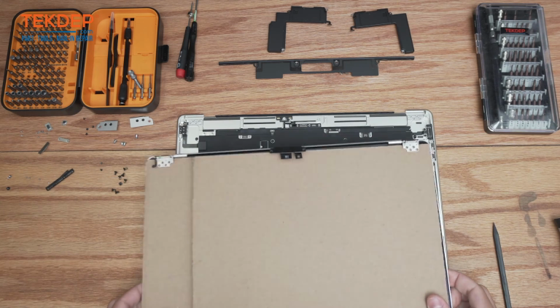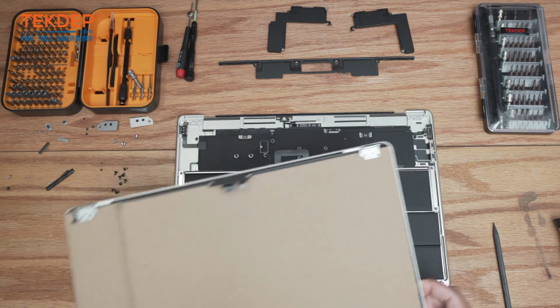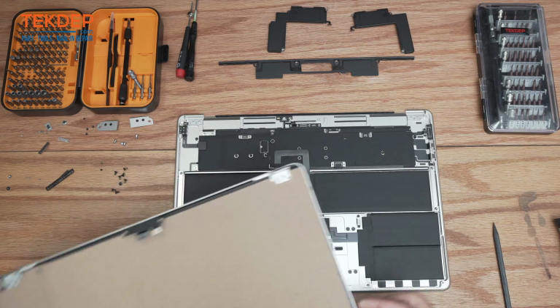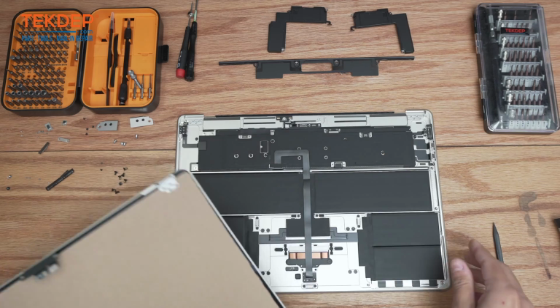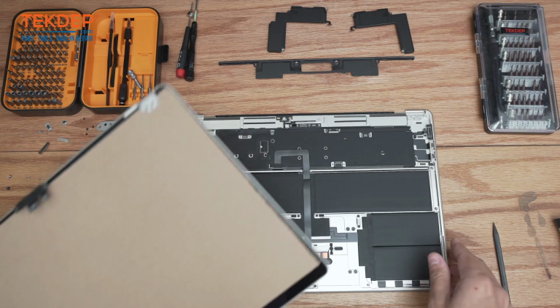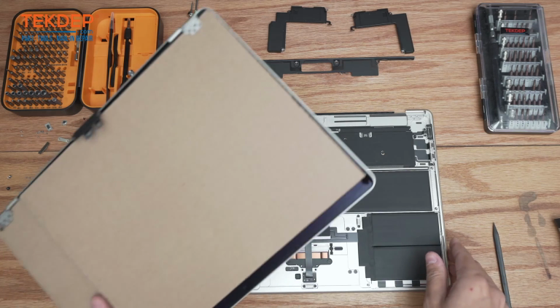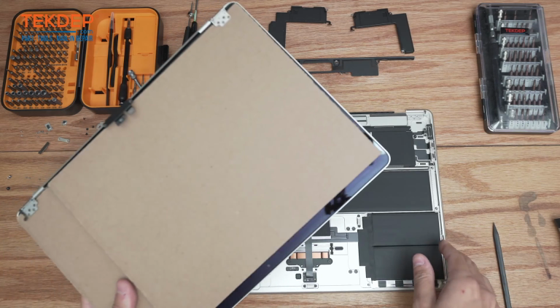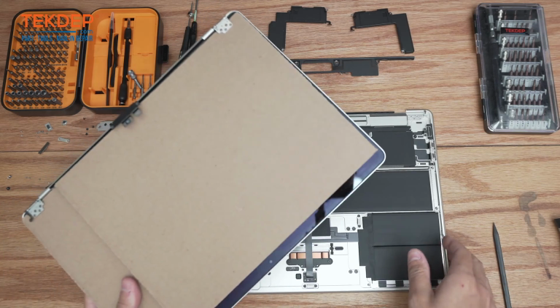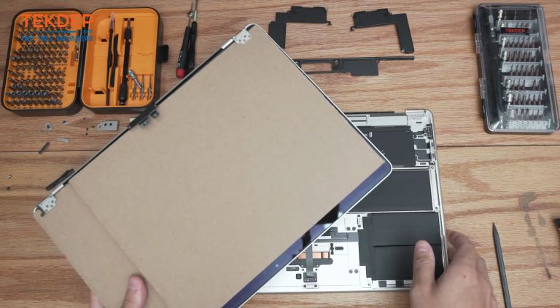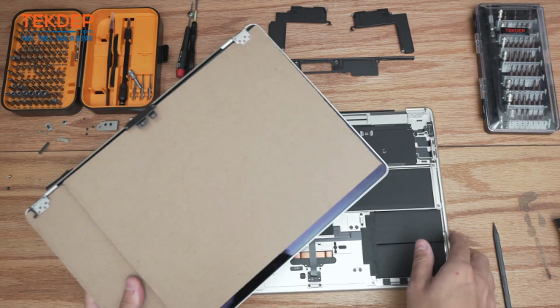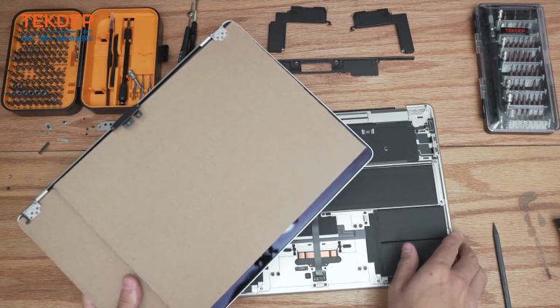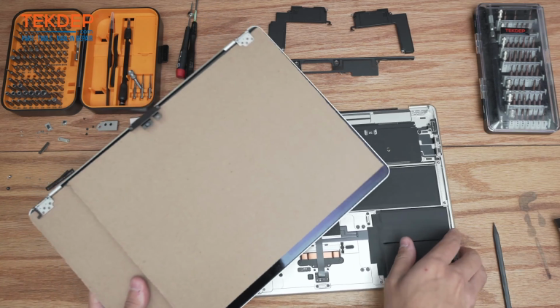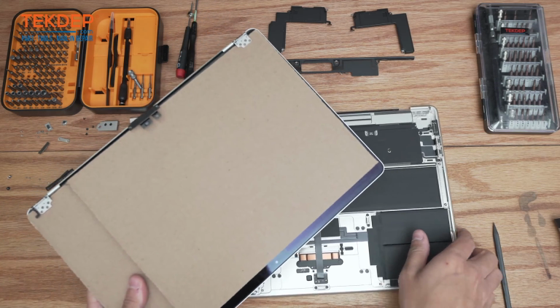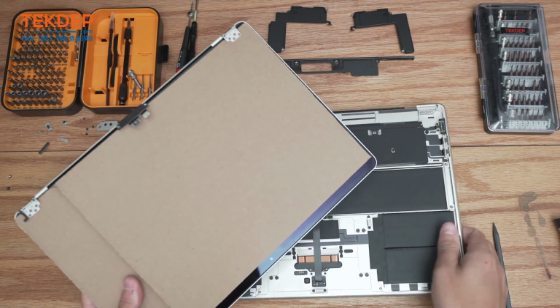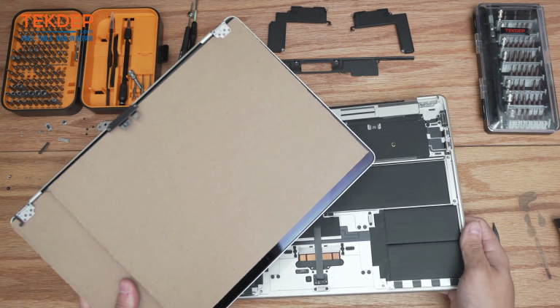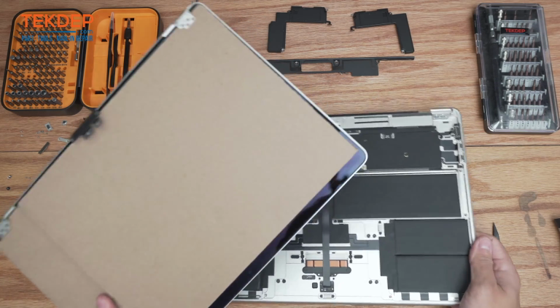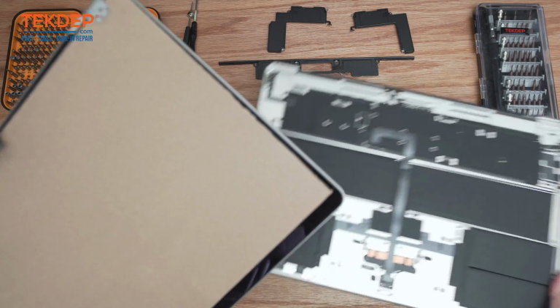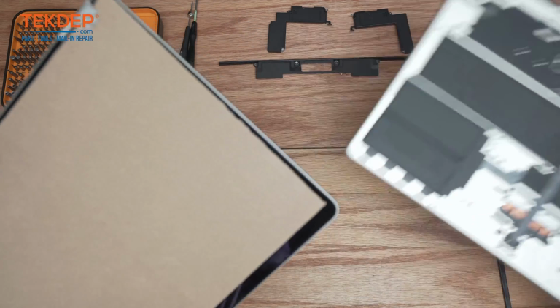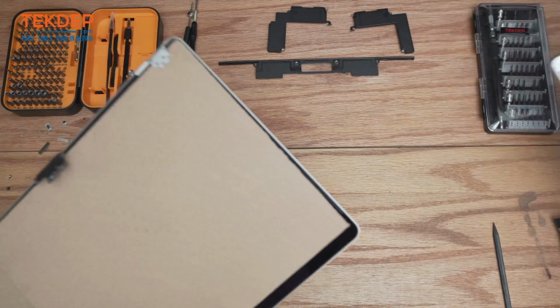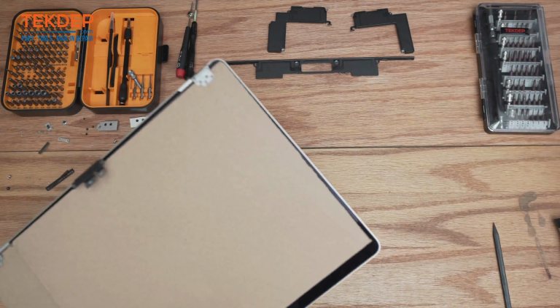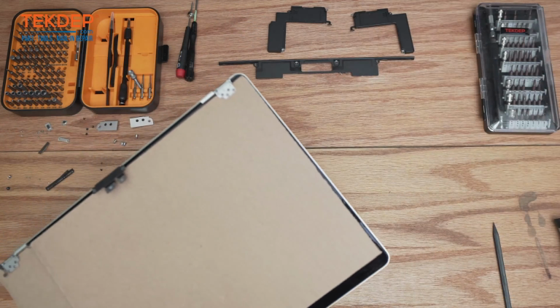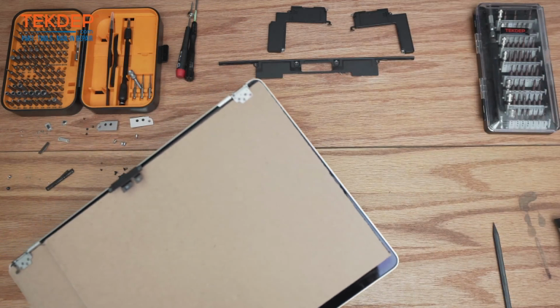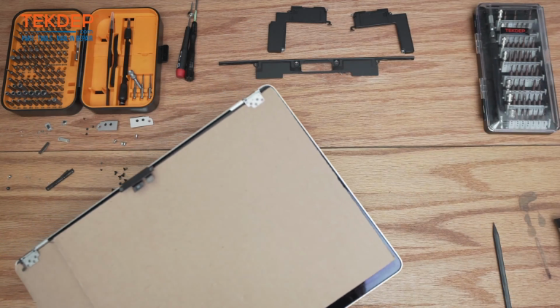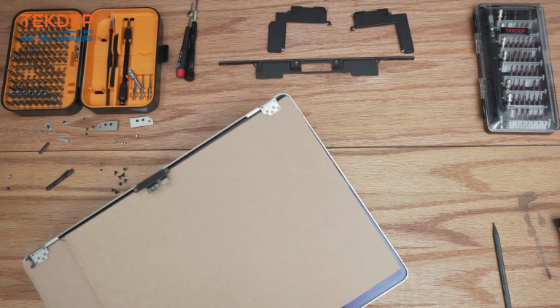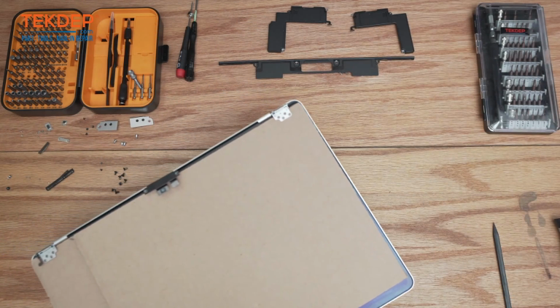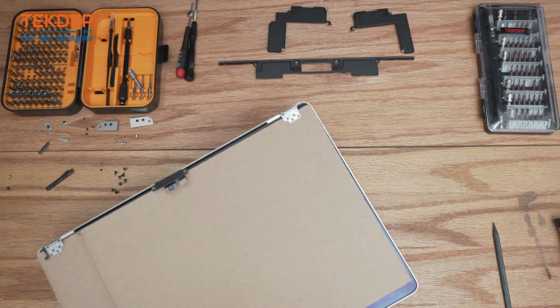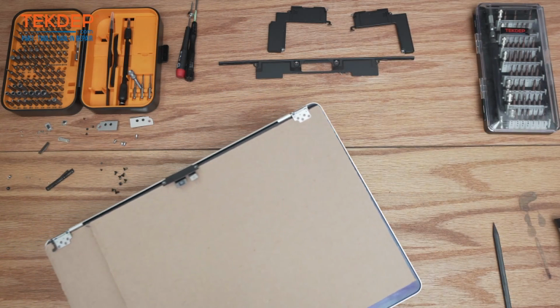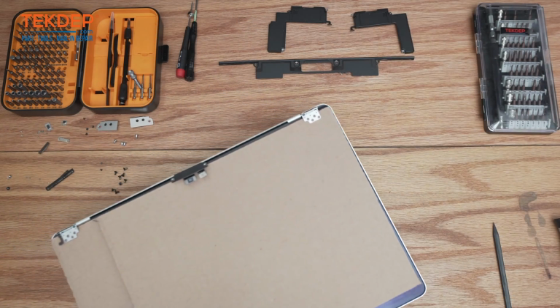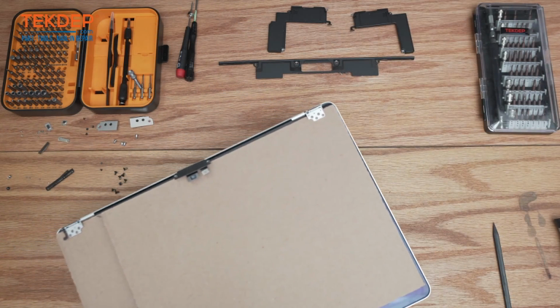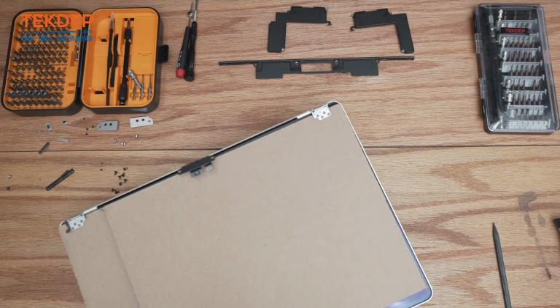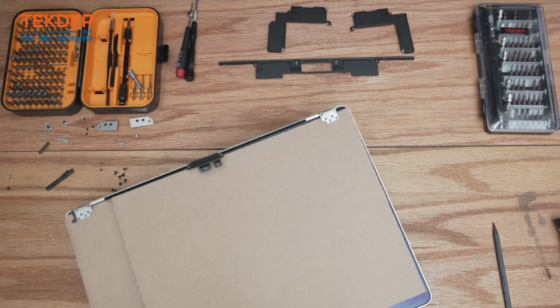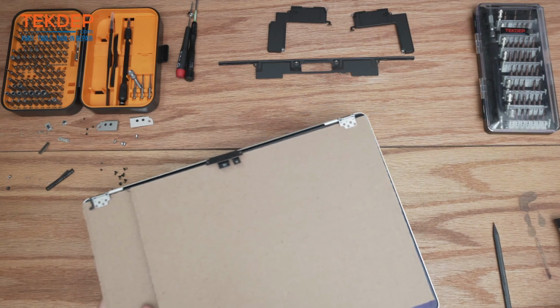We've got our brand new LCD here — go ahead and unbox it. Moving the top case to the side to prepare the LCD.